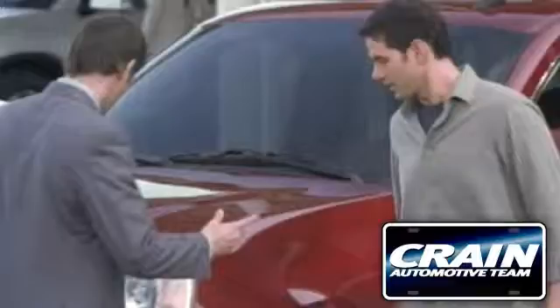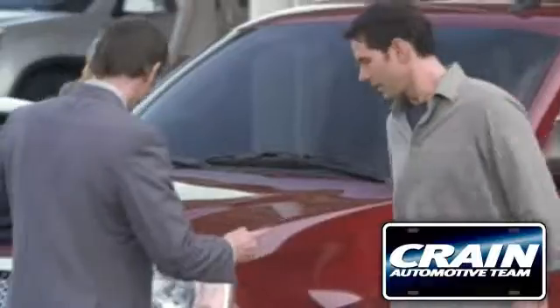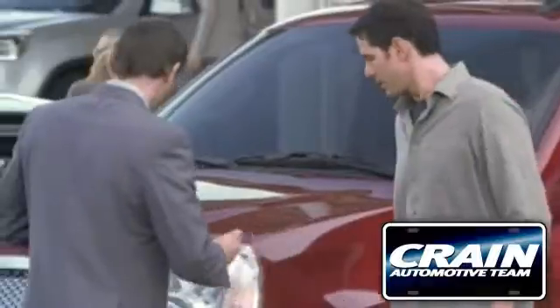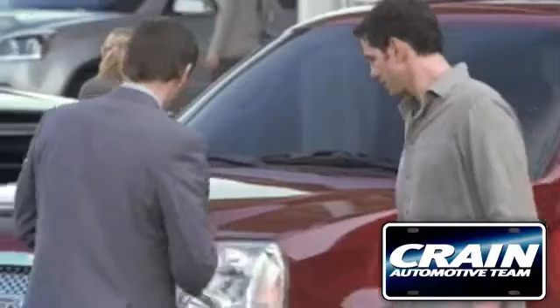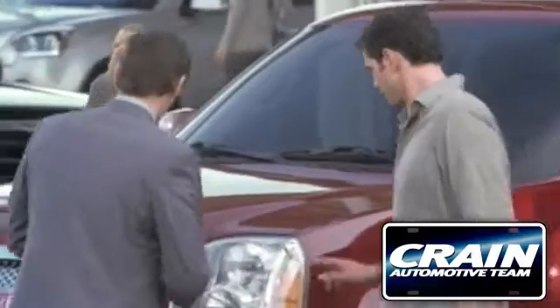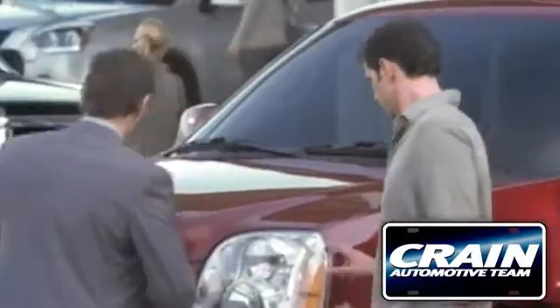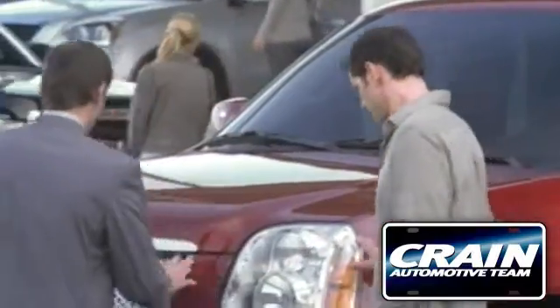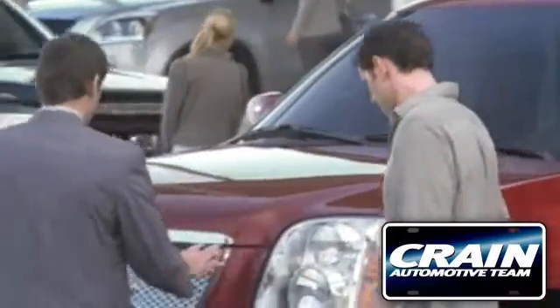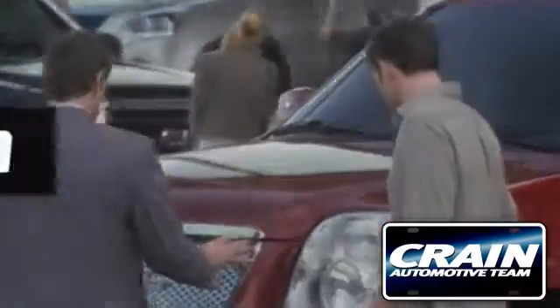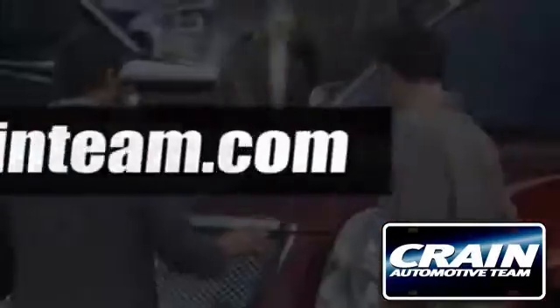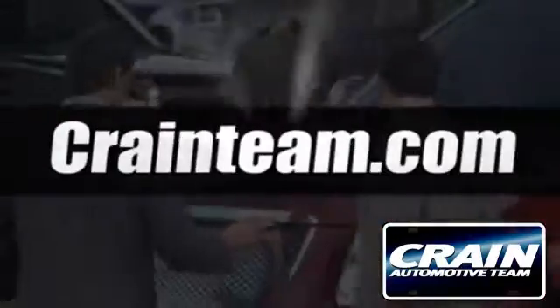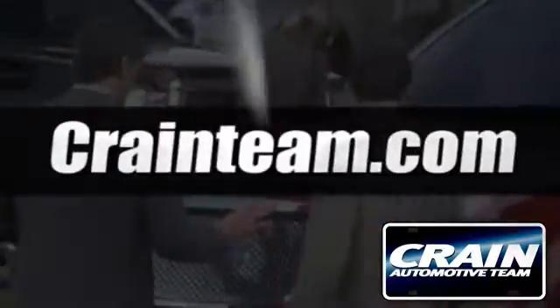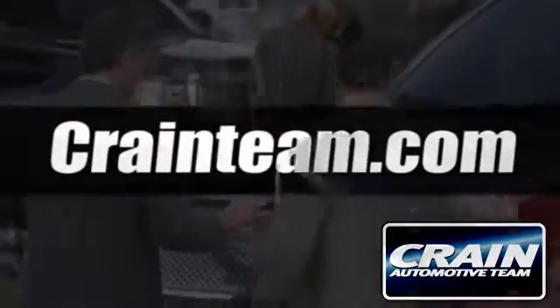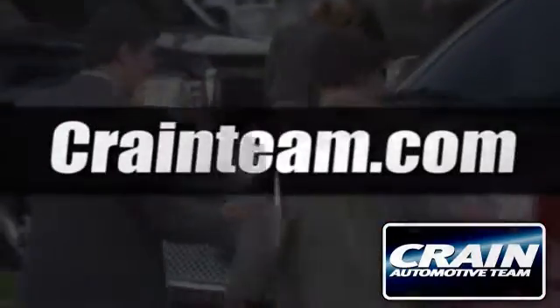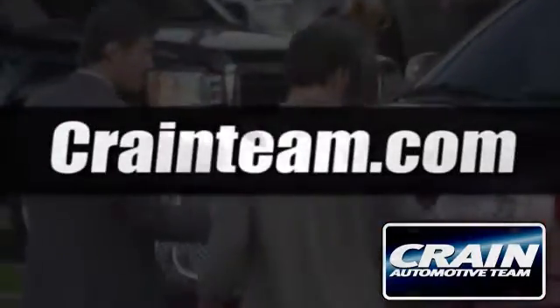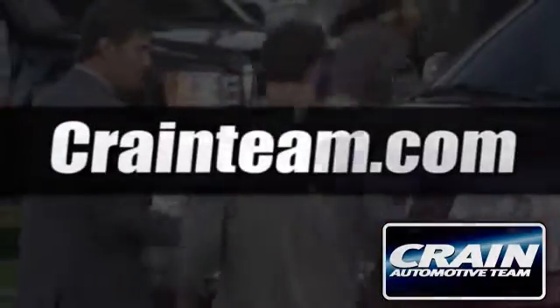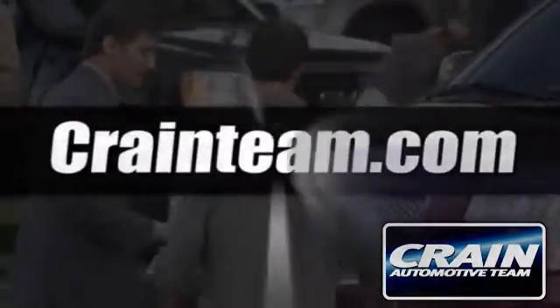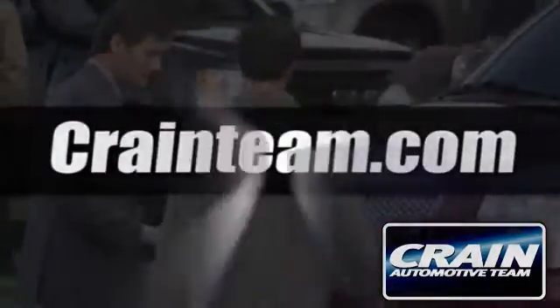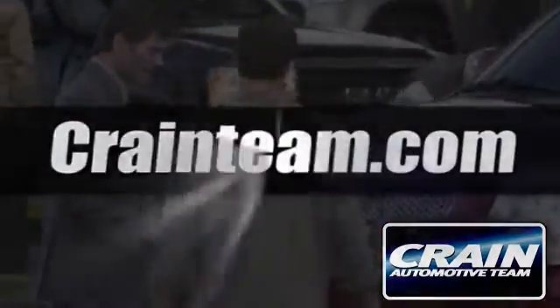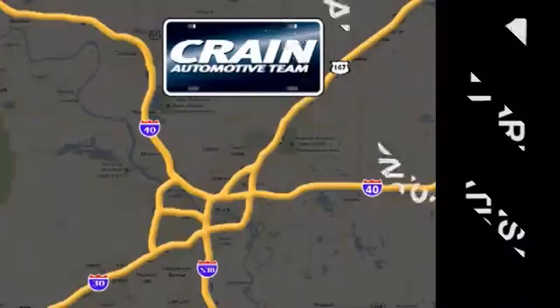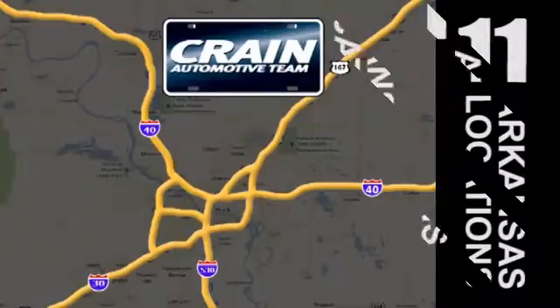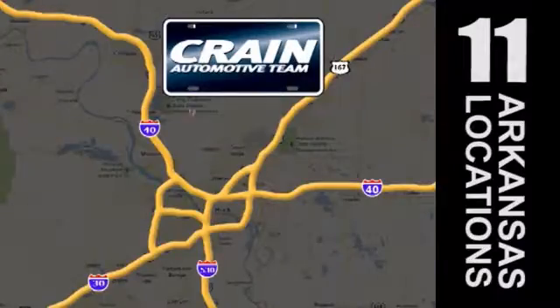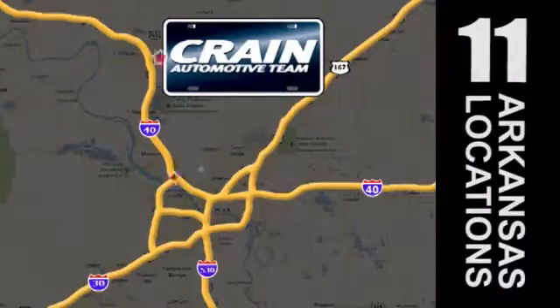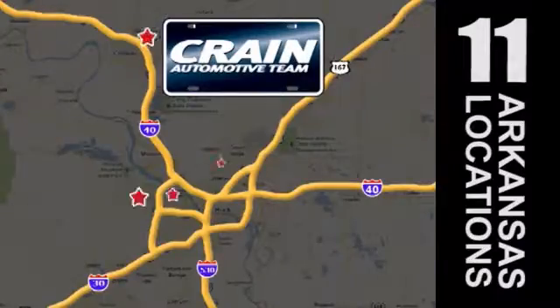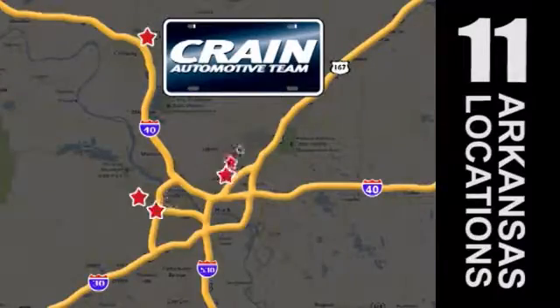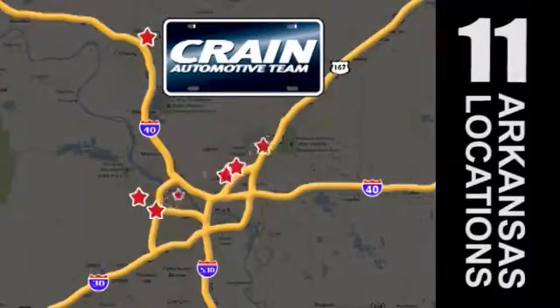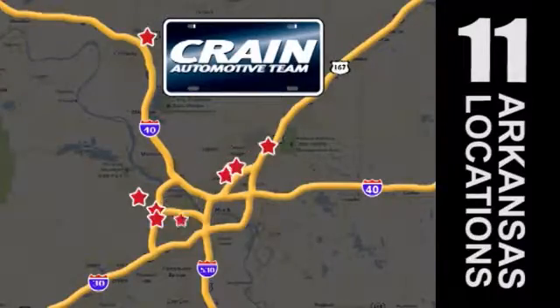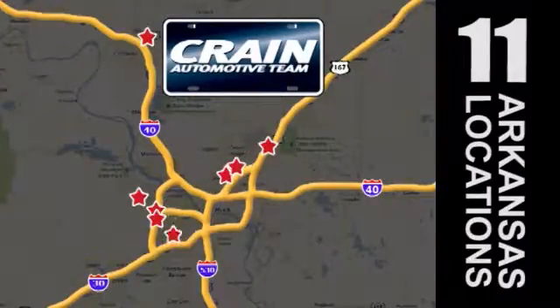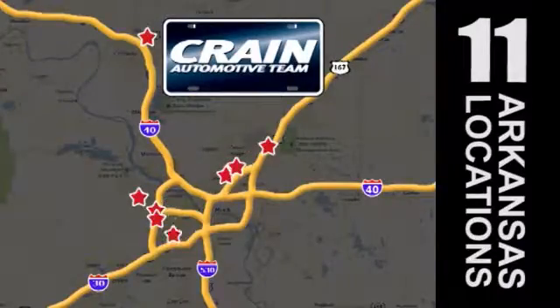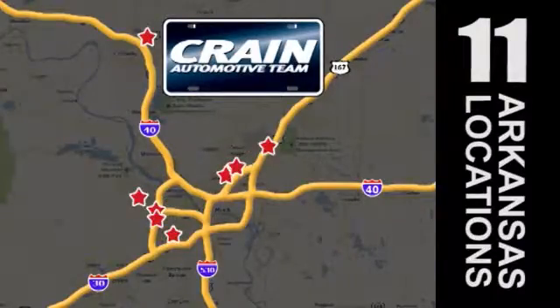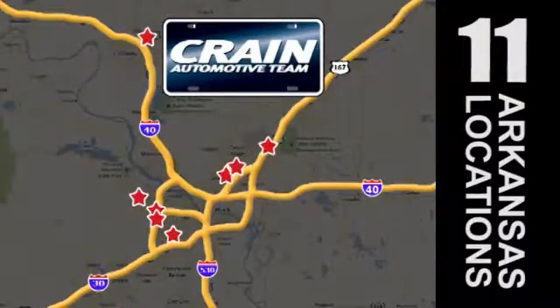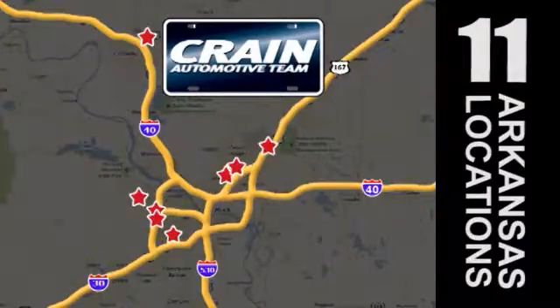Visit us anytime at craneteam.com. Go, go, go — the Crane Team's got them!